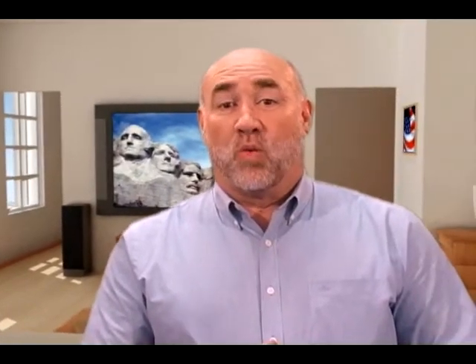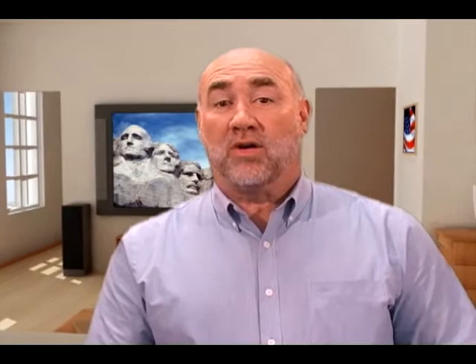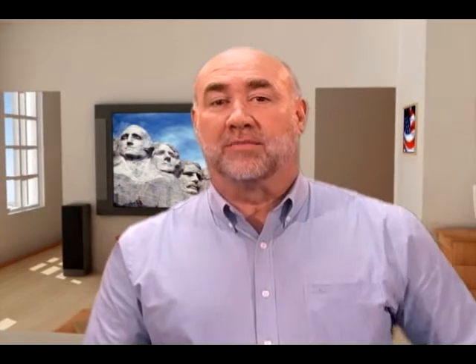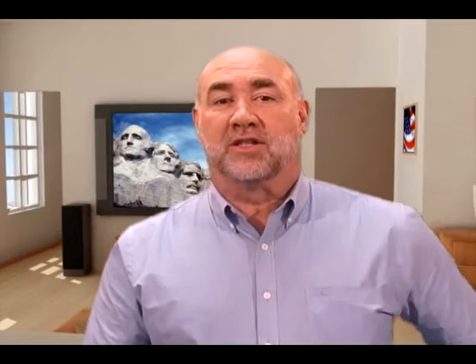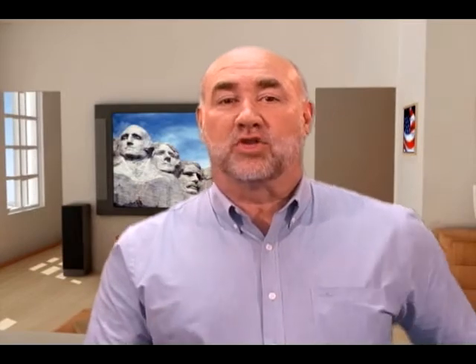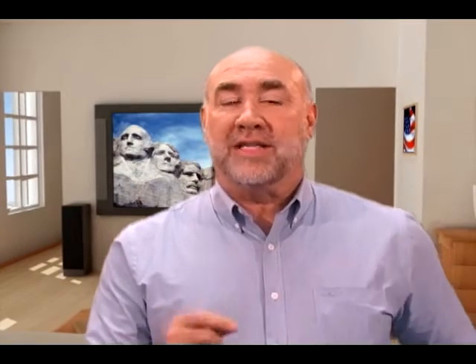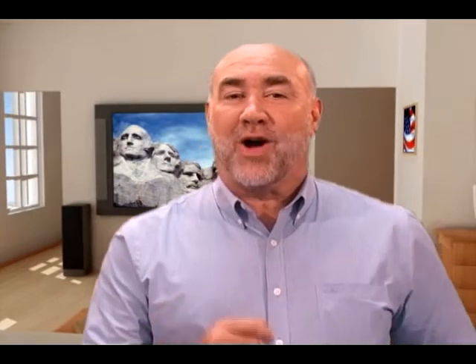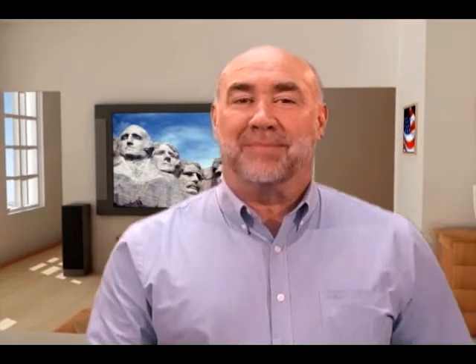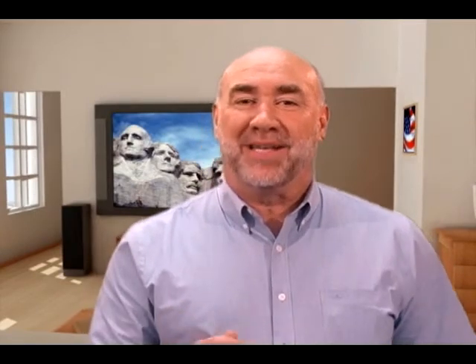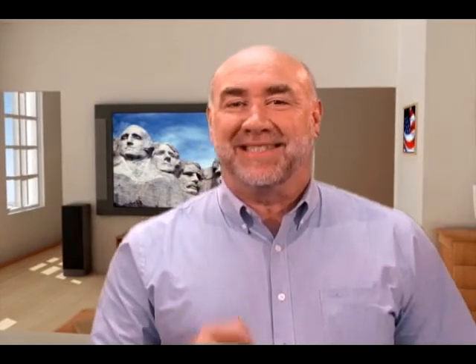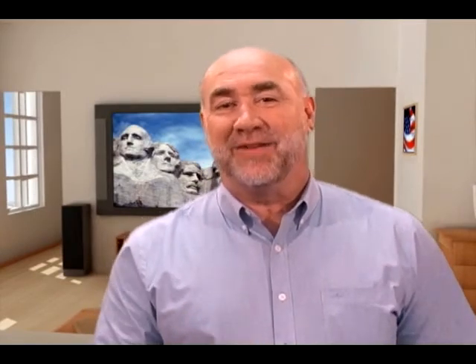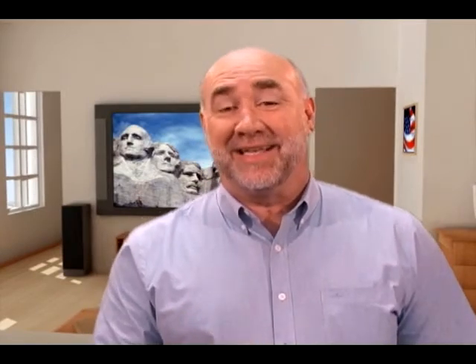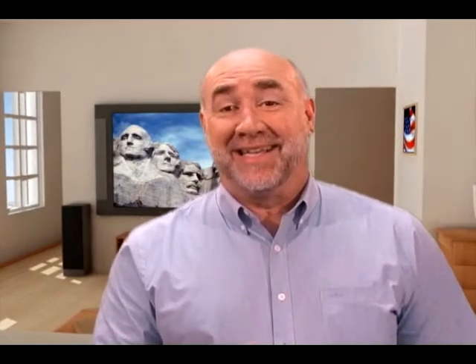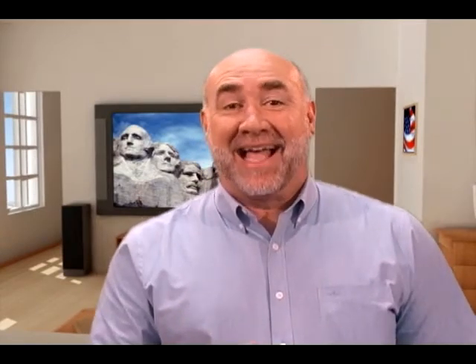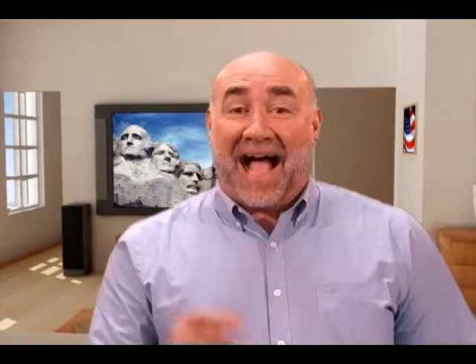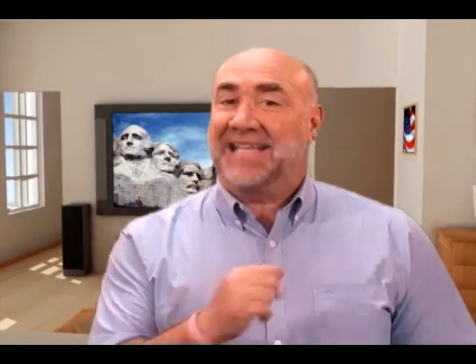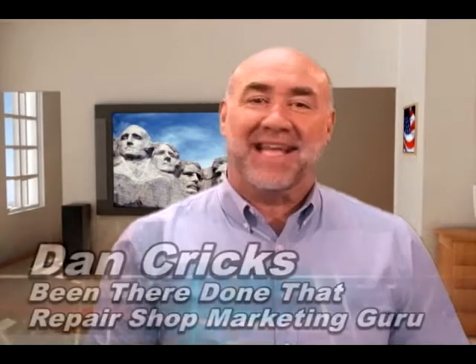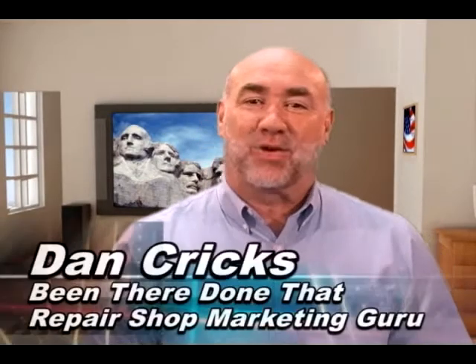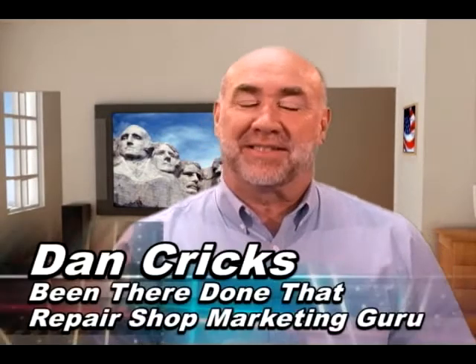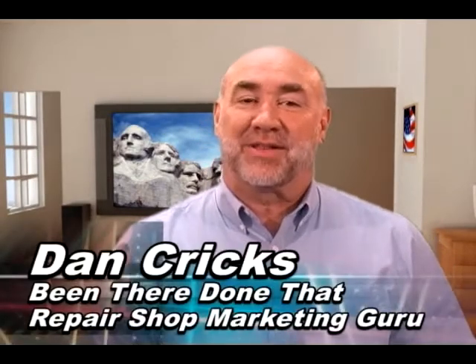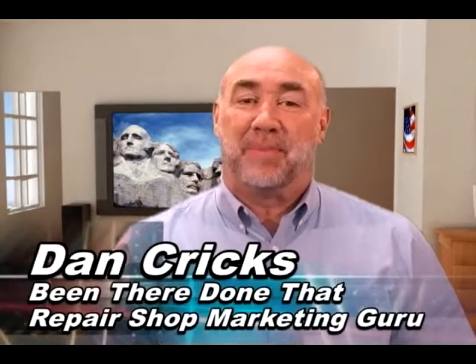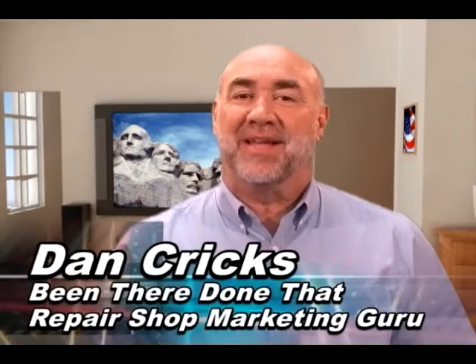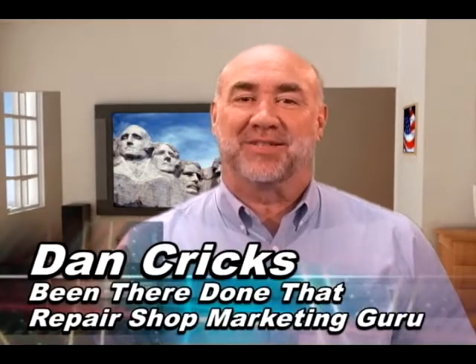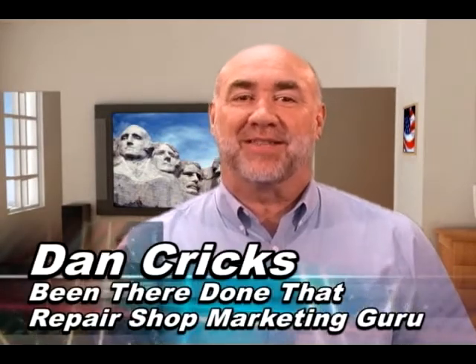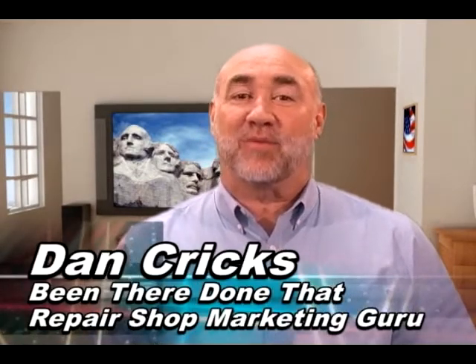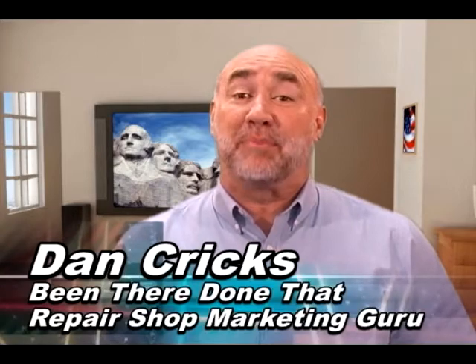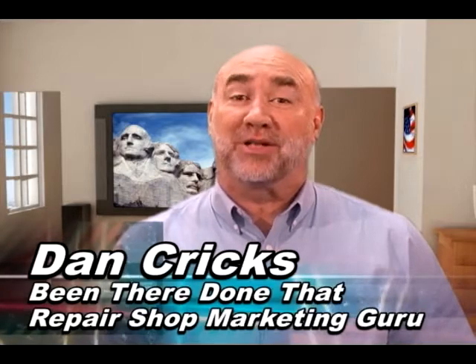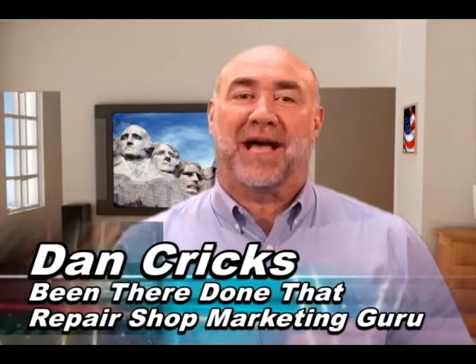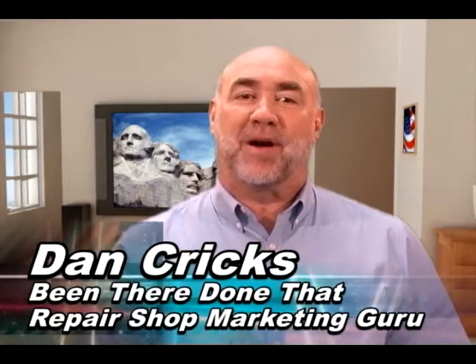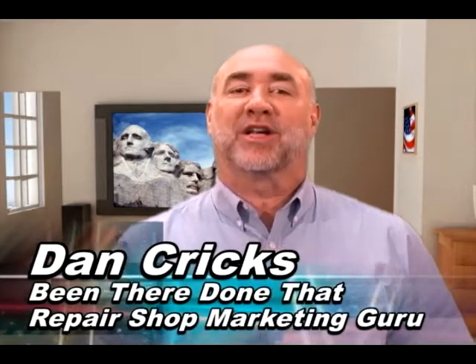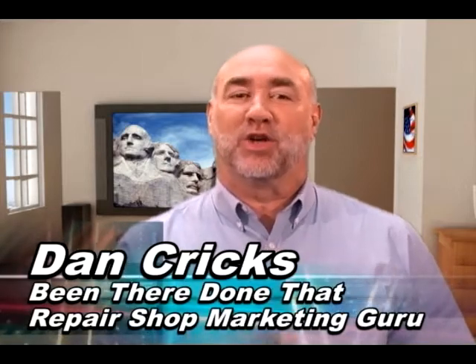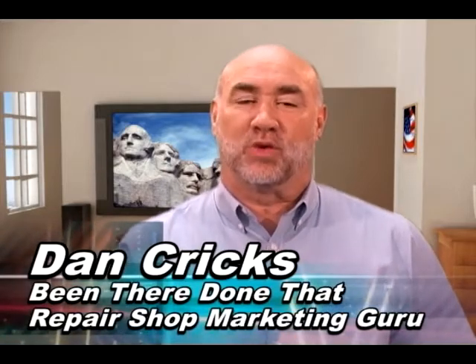Welcome to Straight Talkin' Money TV. Hi, Dan Cricks here, the been-there, done-that repair shop marketing guru.